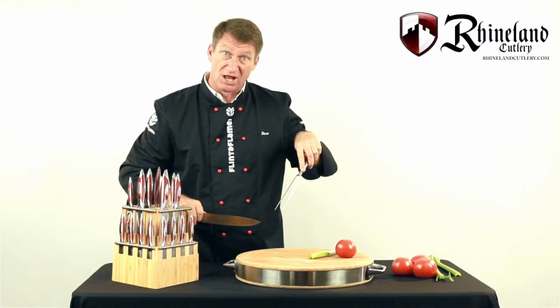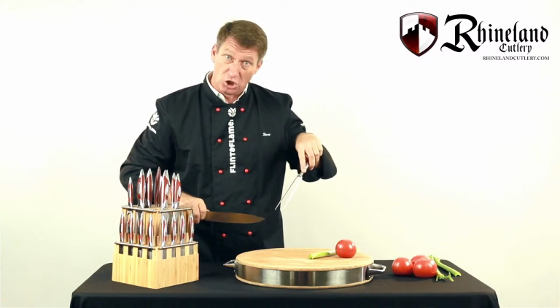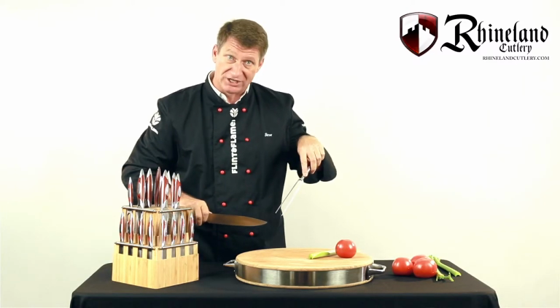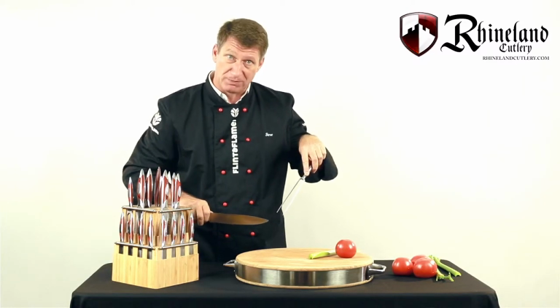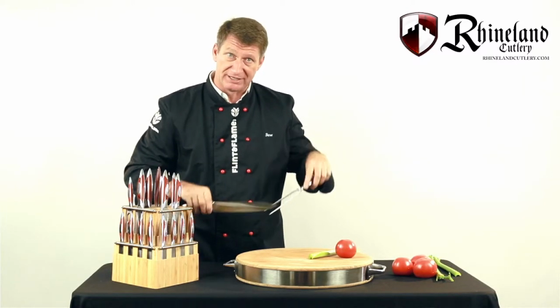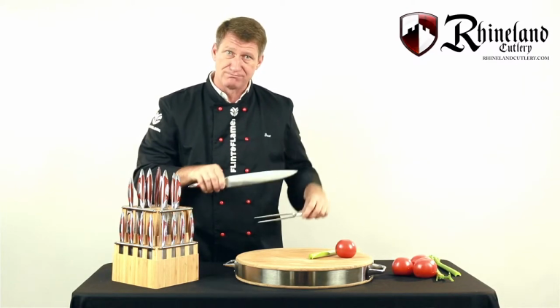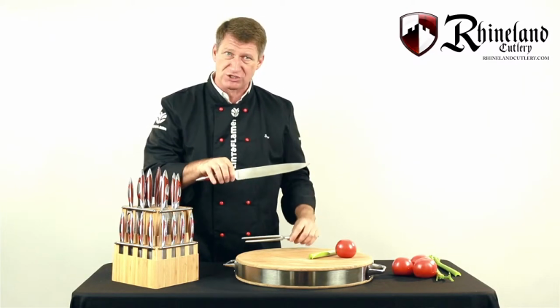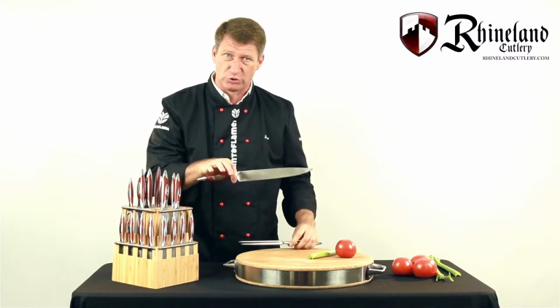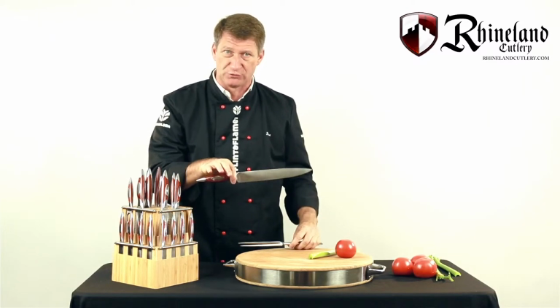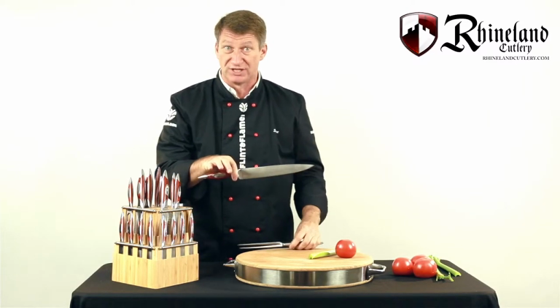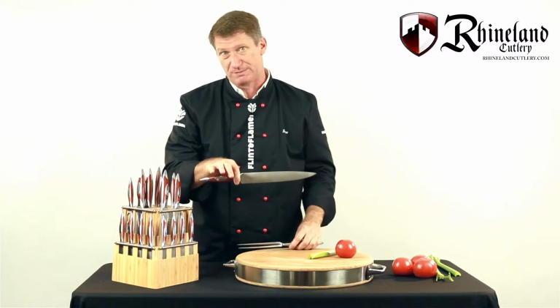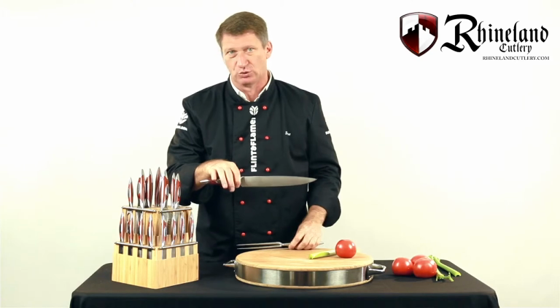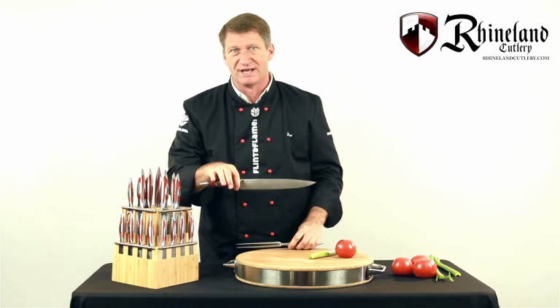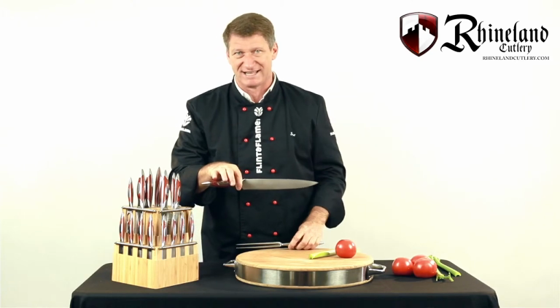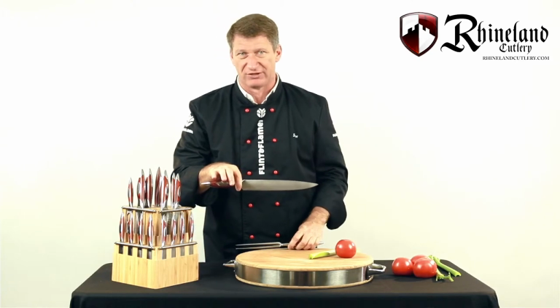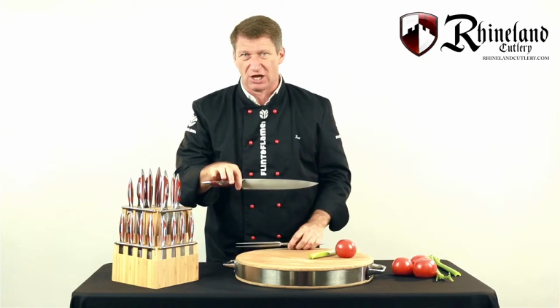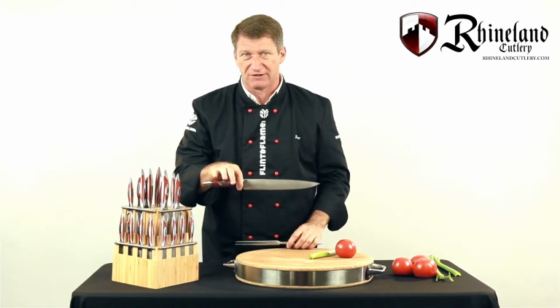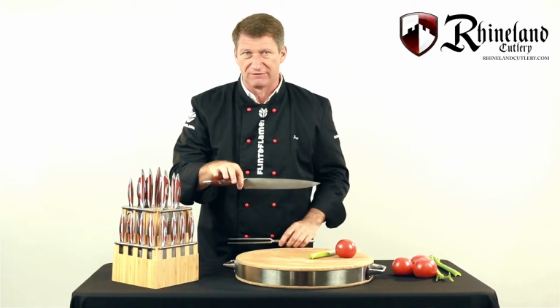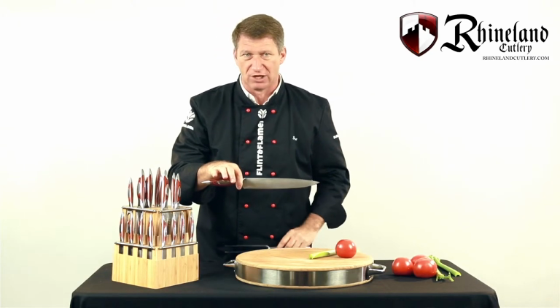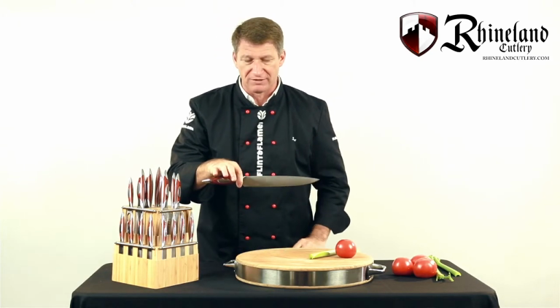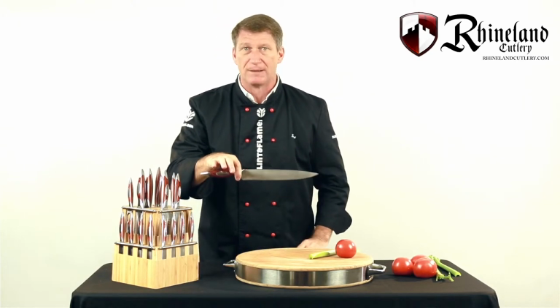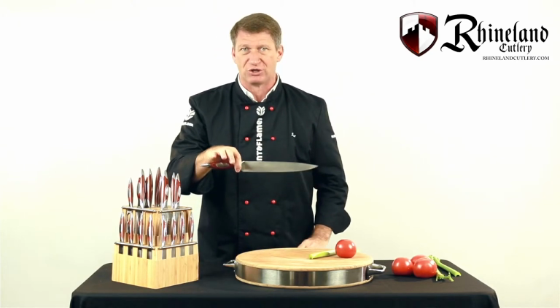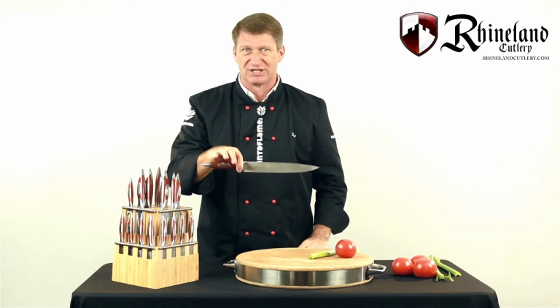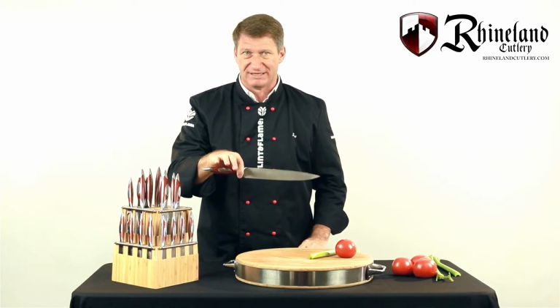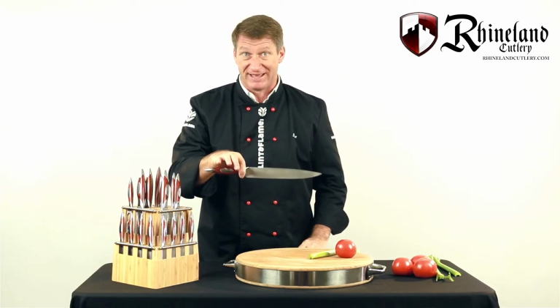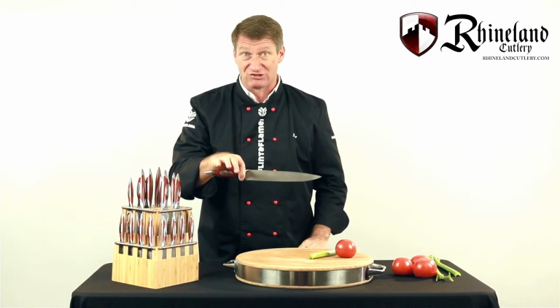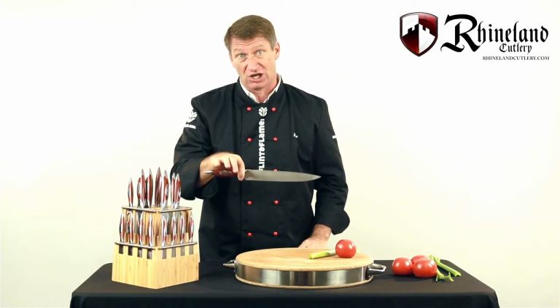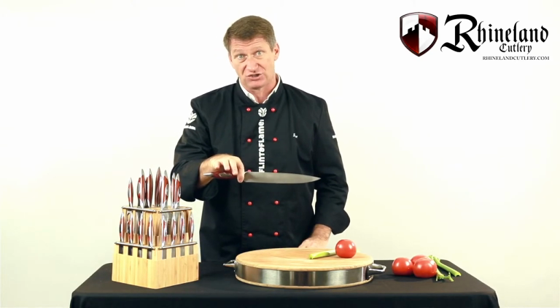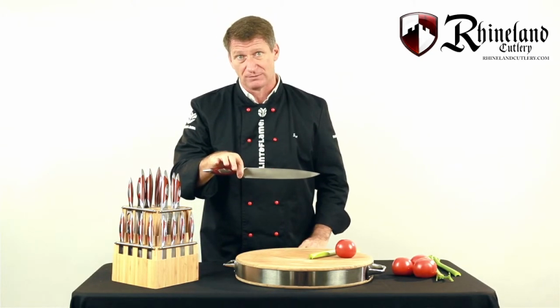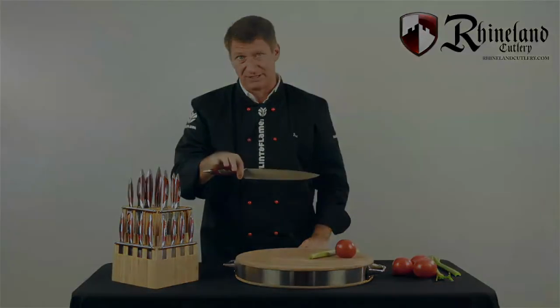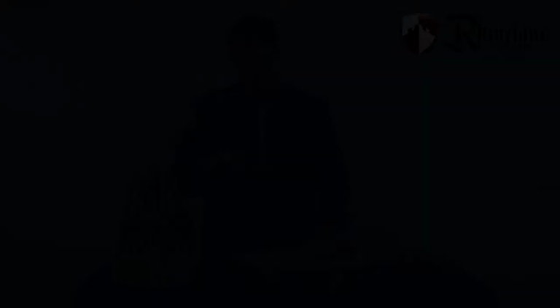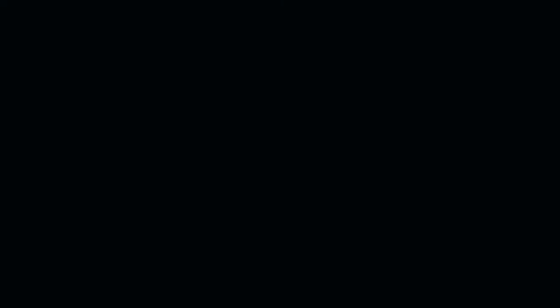A 9-inch blade is much more useful than the typical seven and a half inch carving knife because you get that extra large piece of meat.